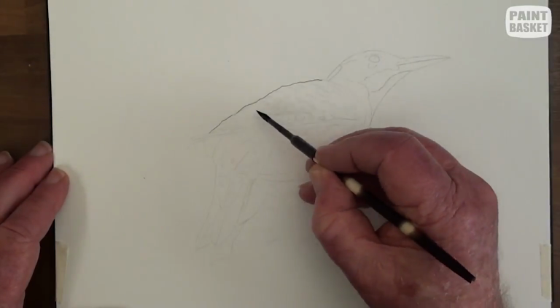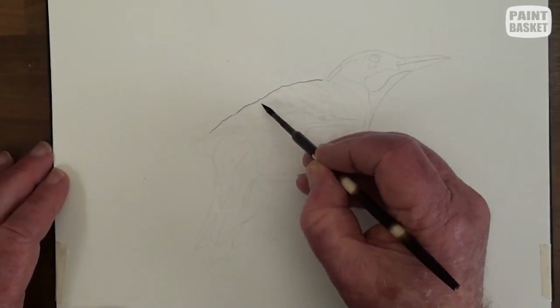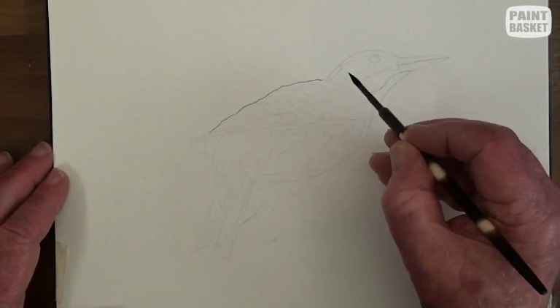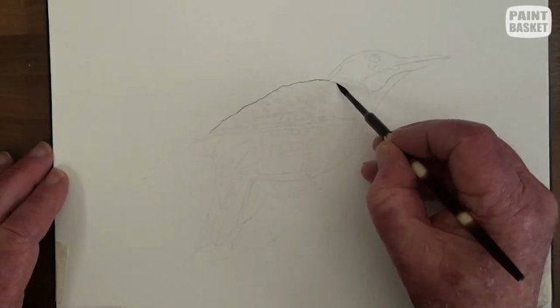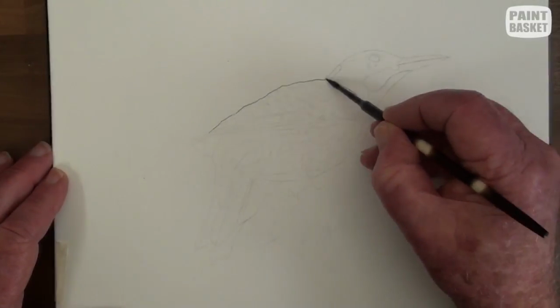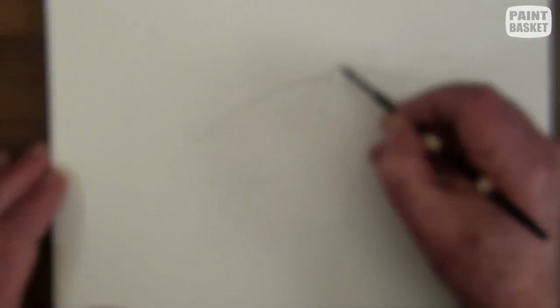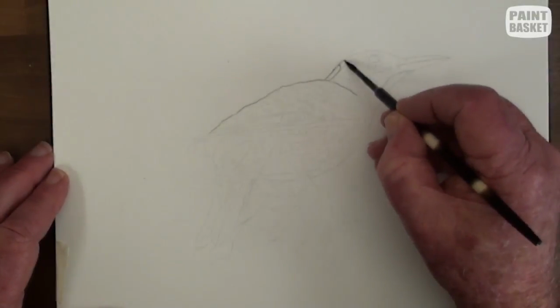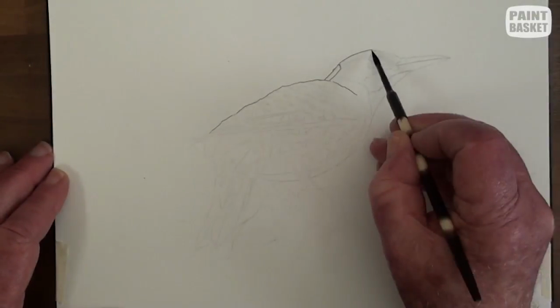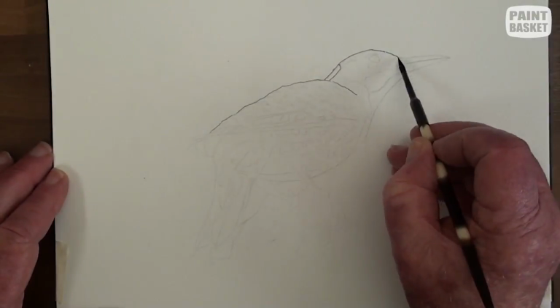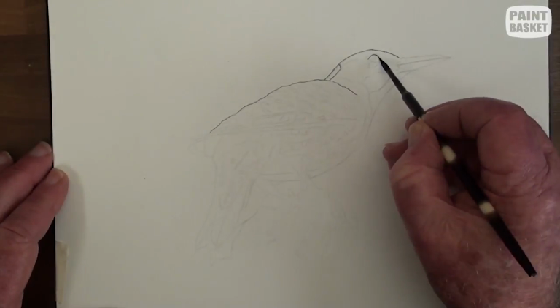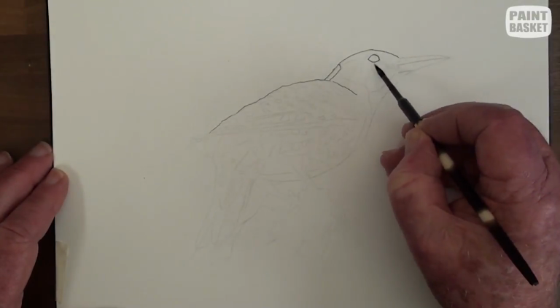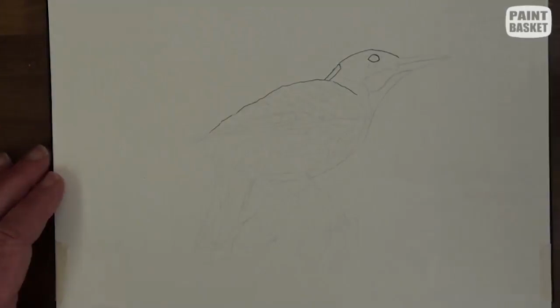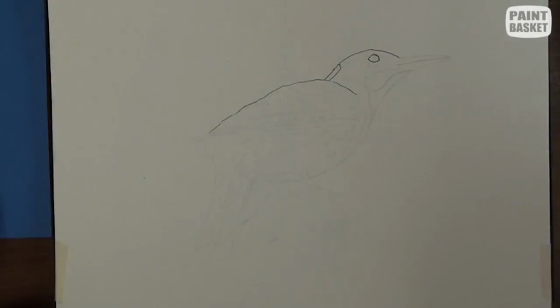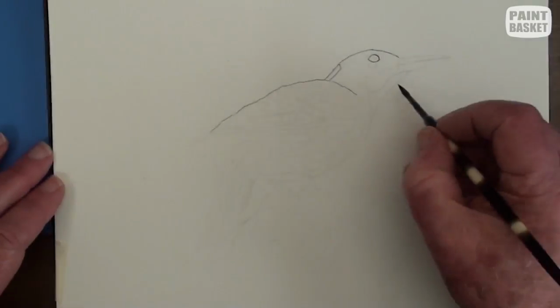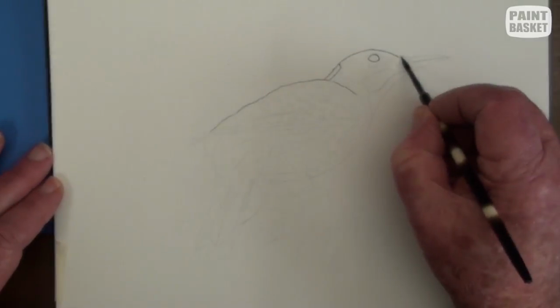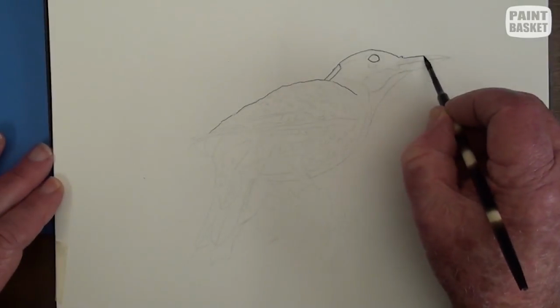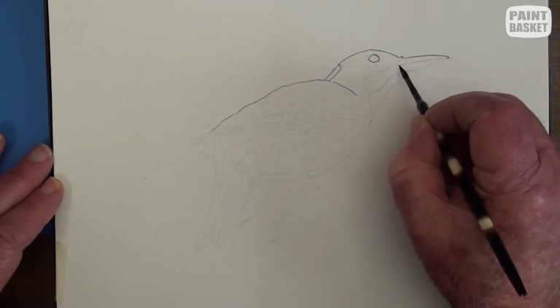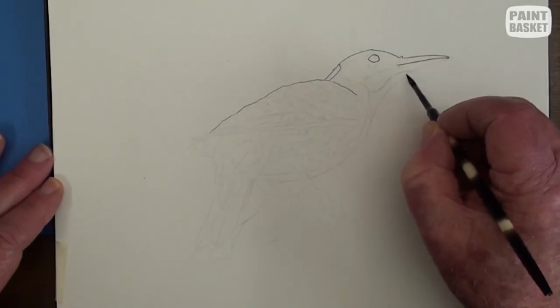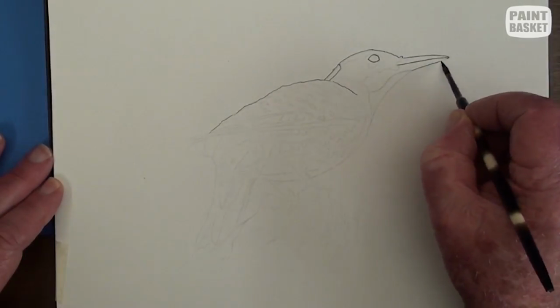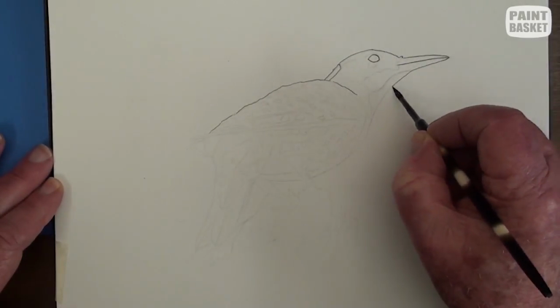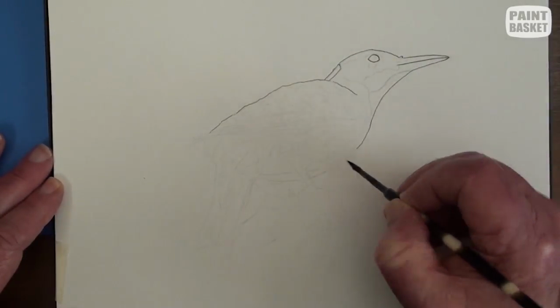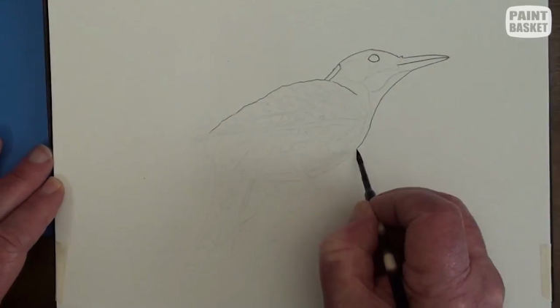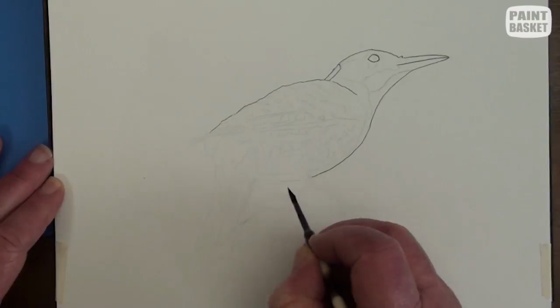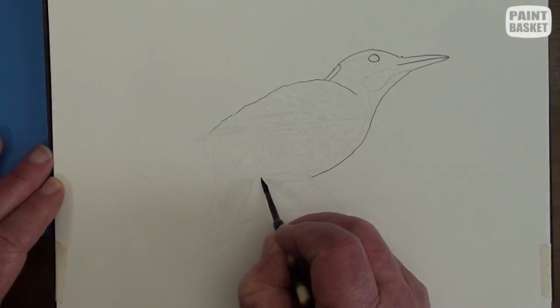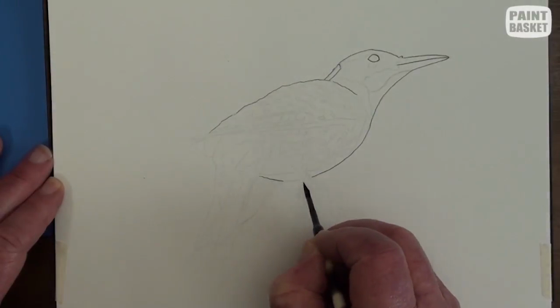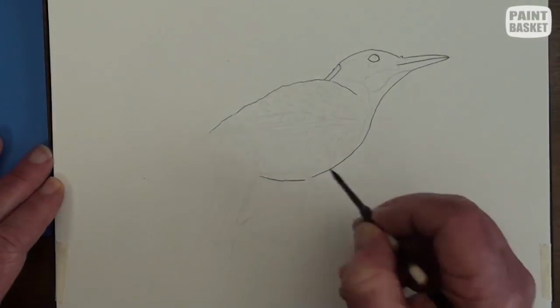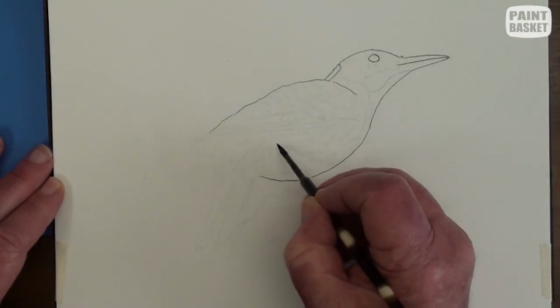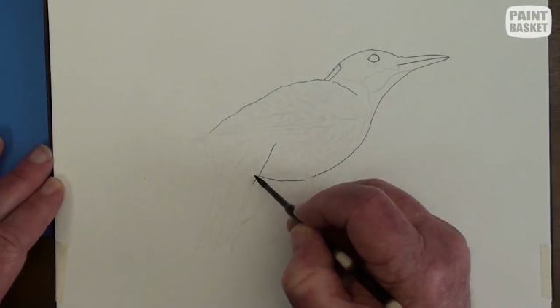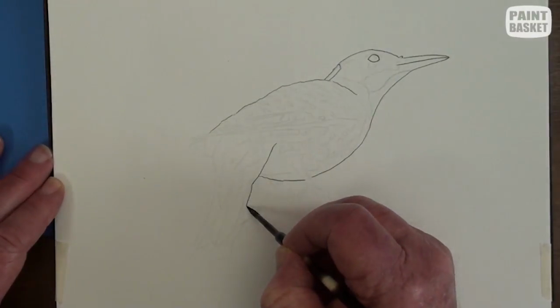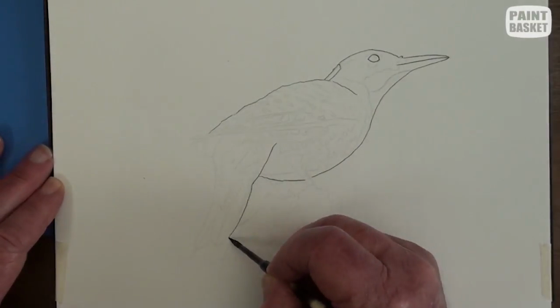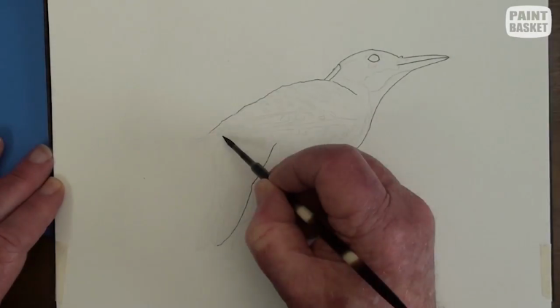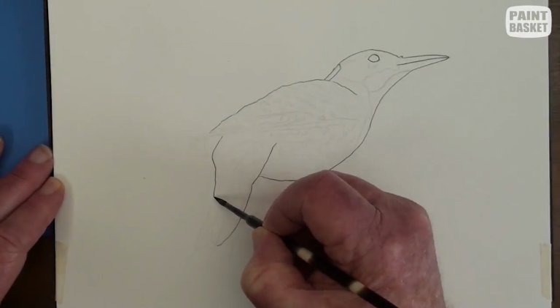This is a fairly detailed template. Start off with a 0.1mm Indian ink pen.